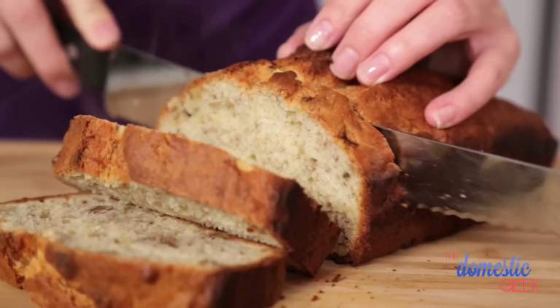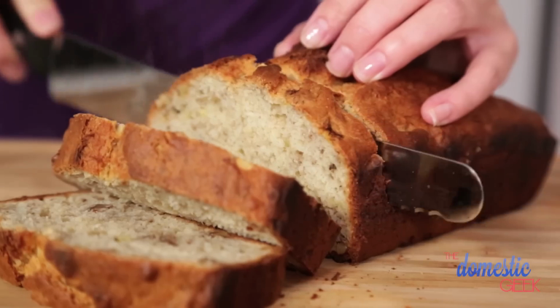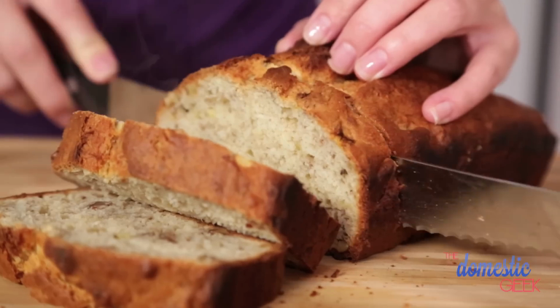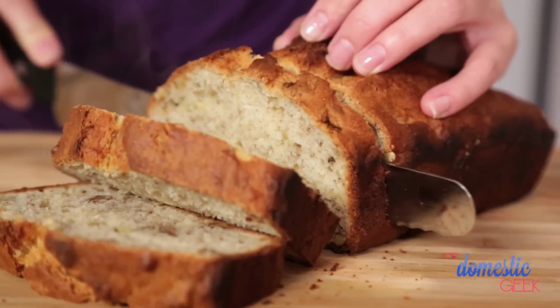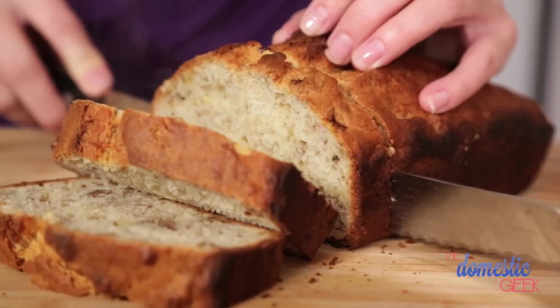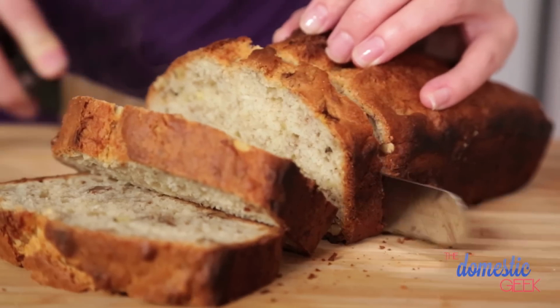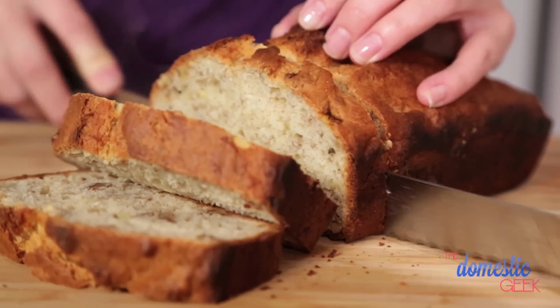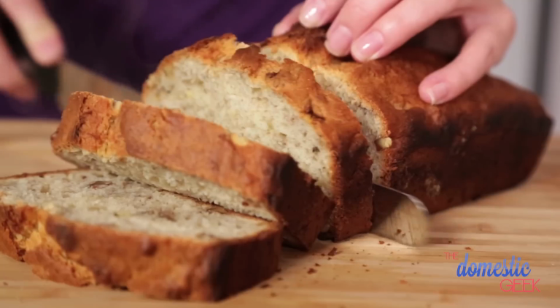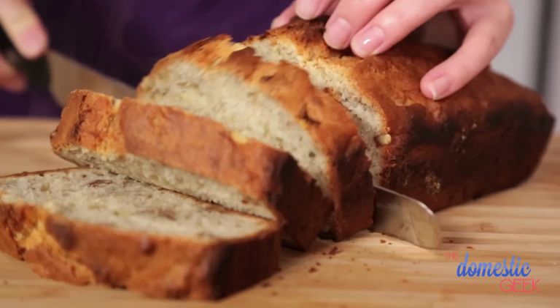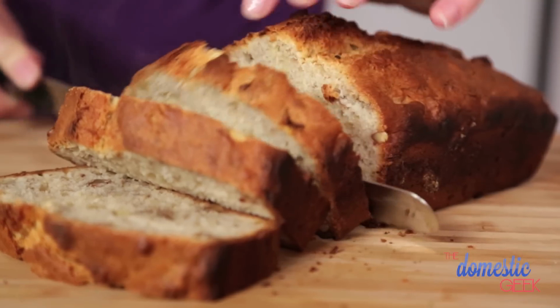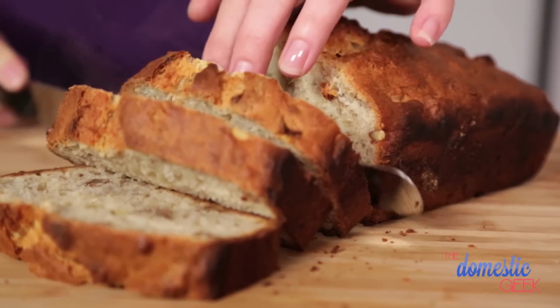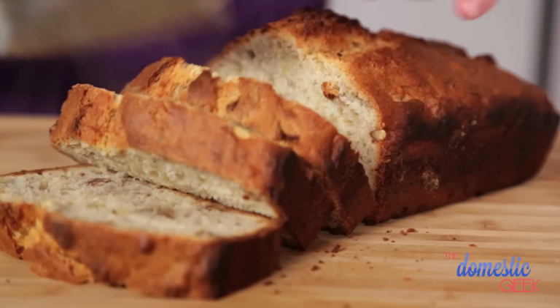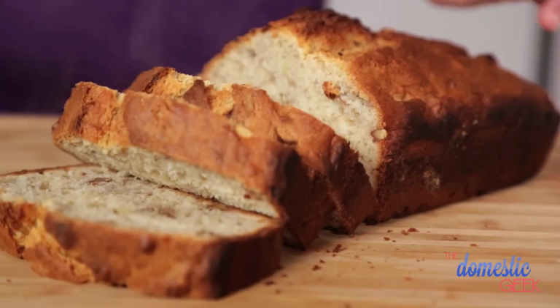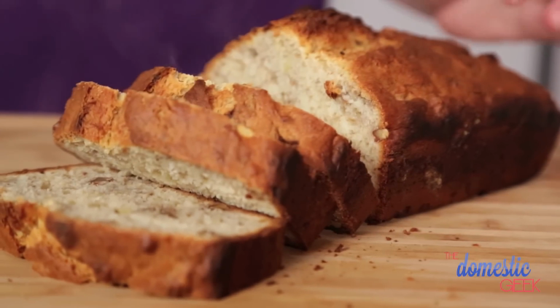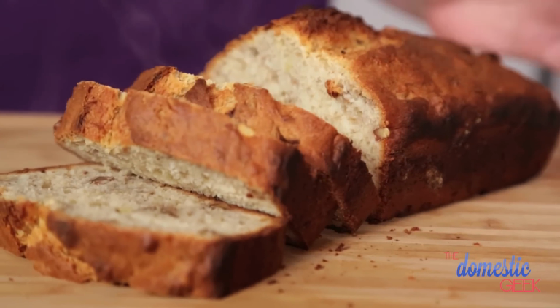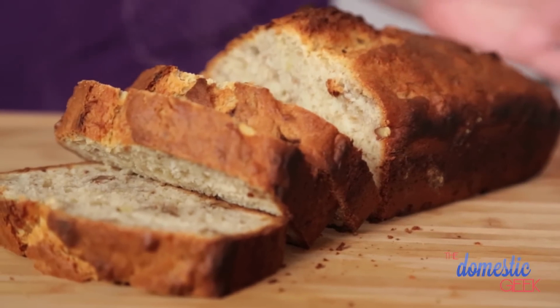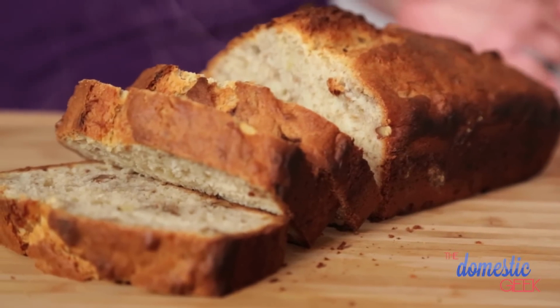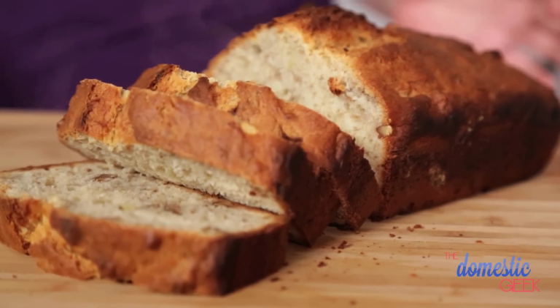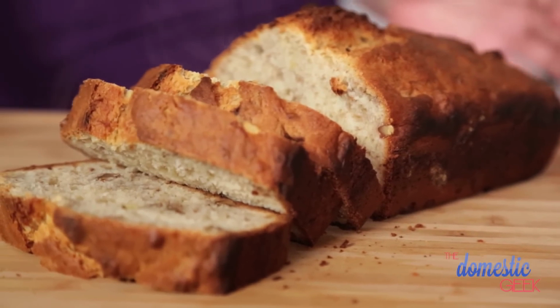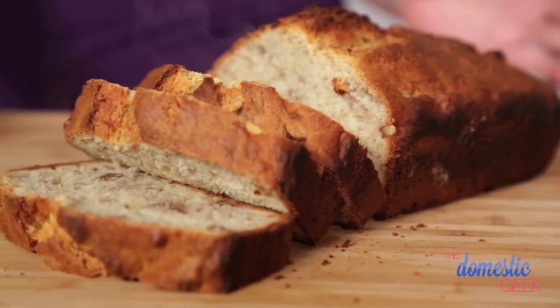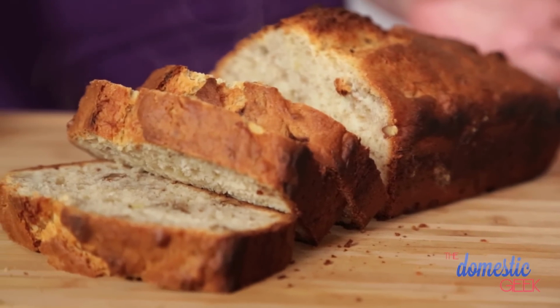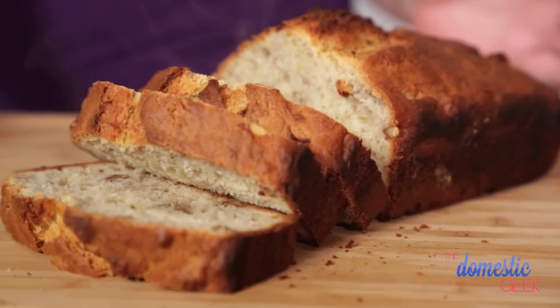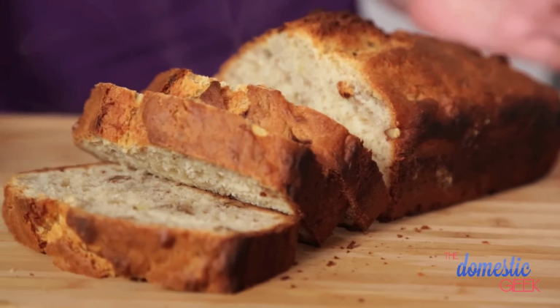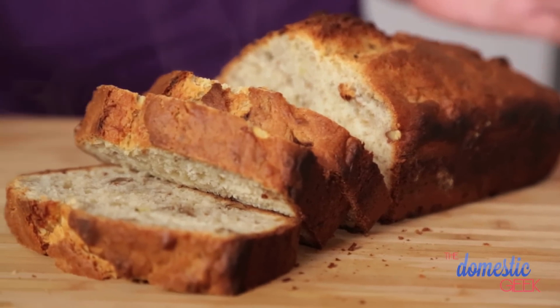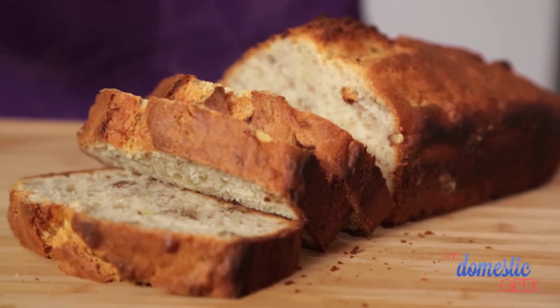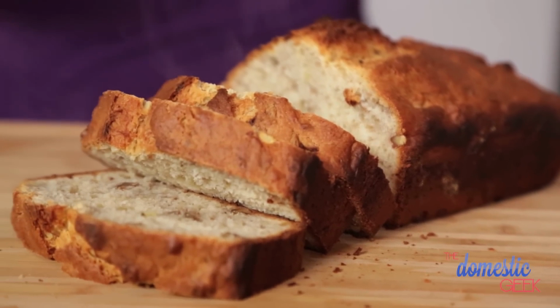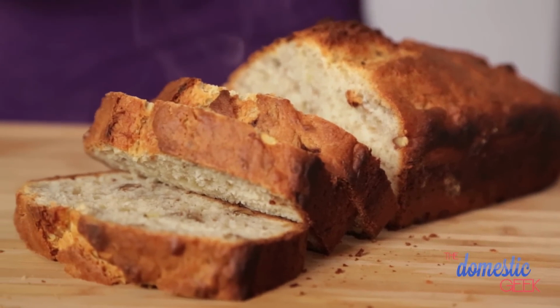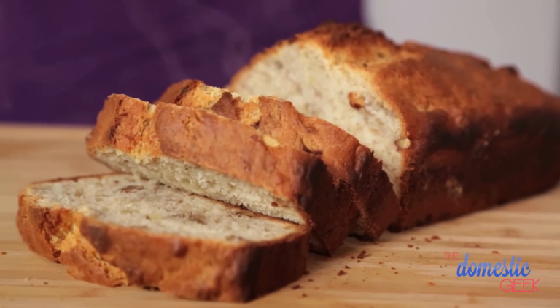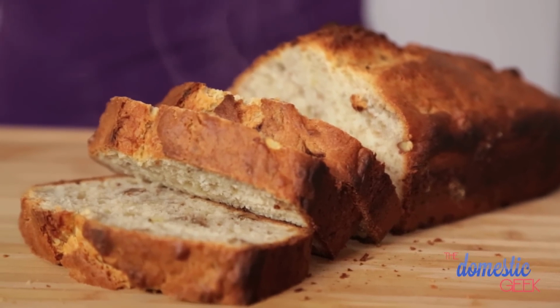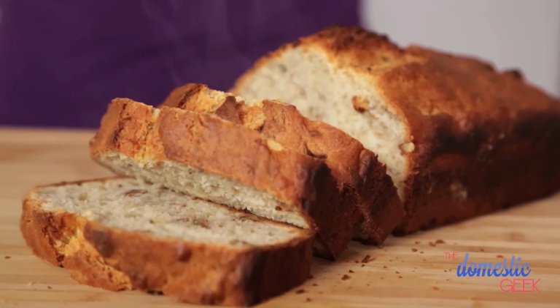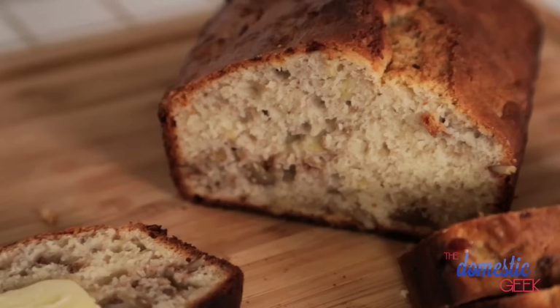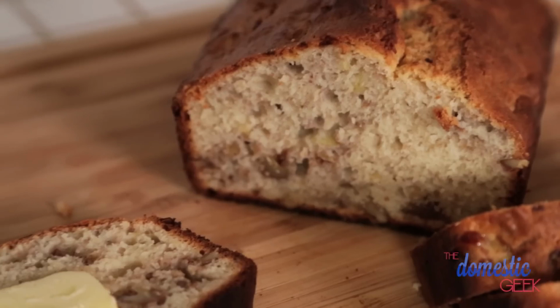Clearly, I didn't let it cool completely, because who has ever been able to wait for banana bread to cool completely?